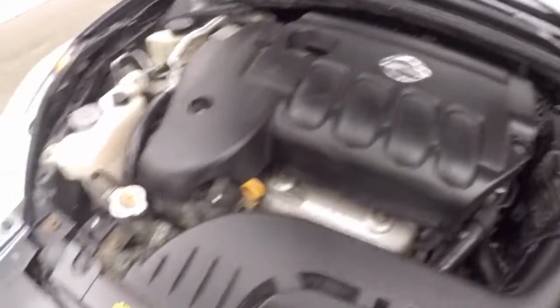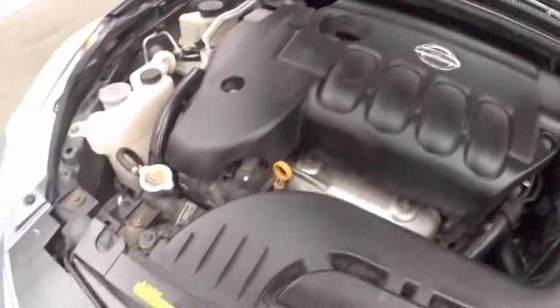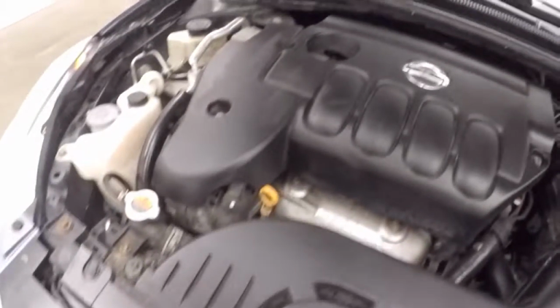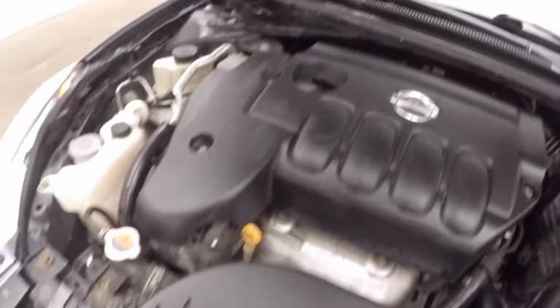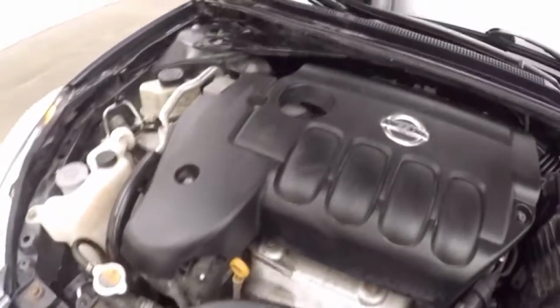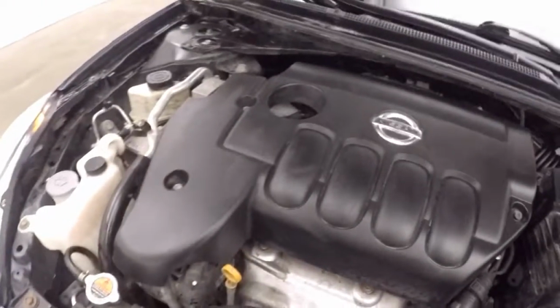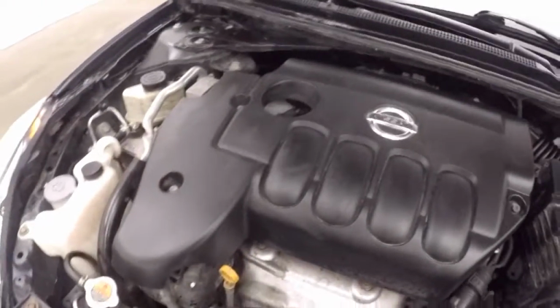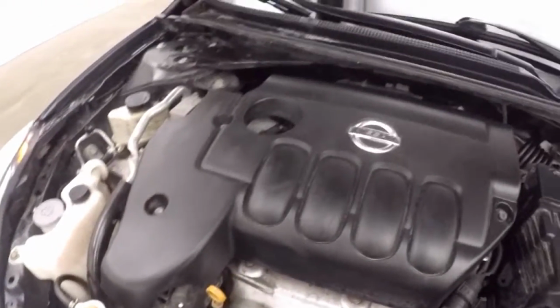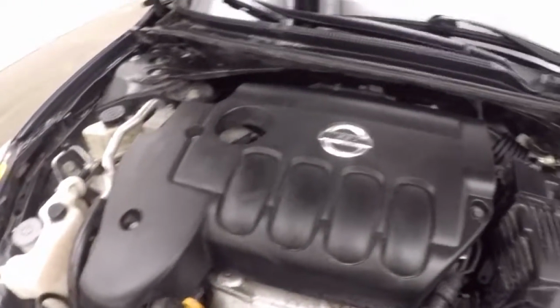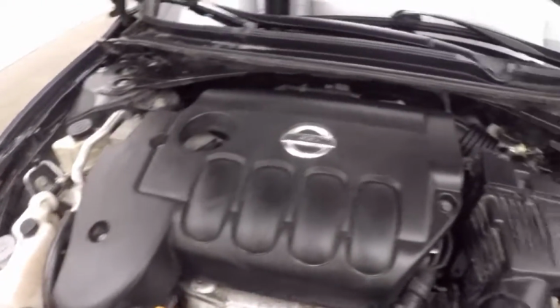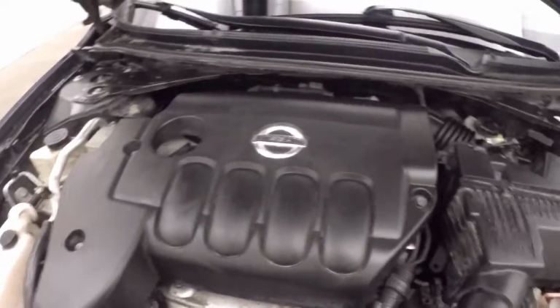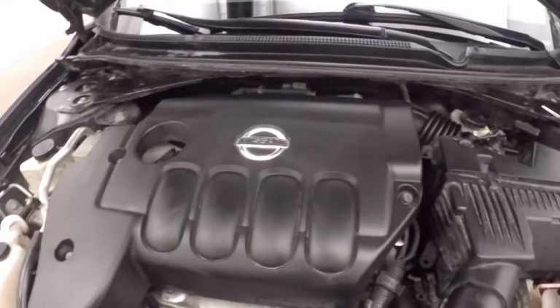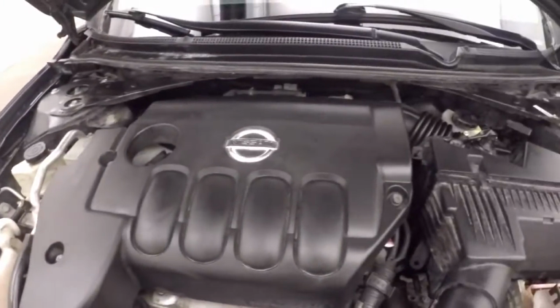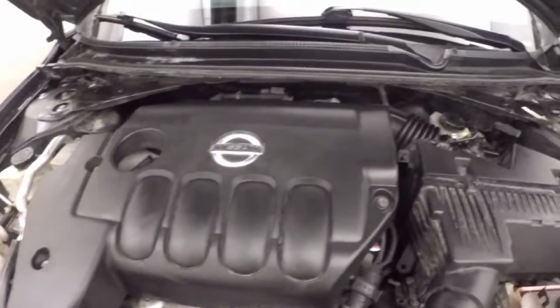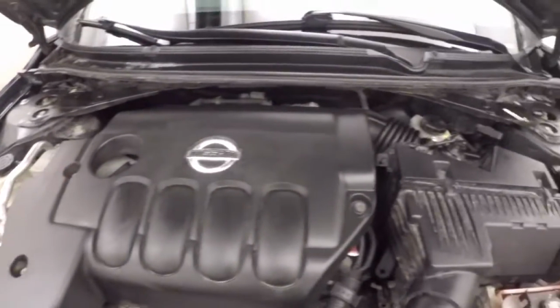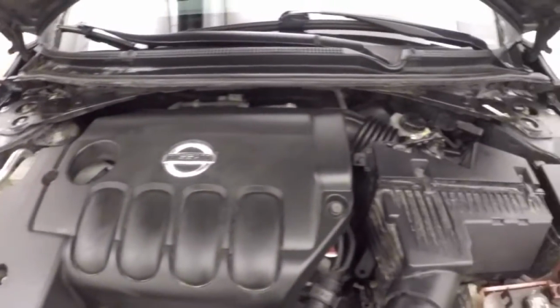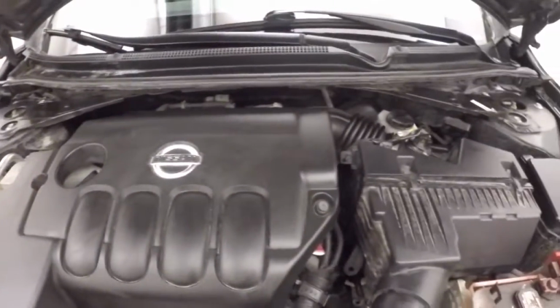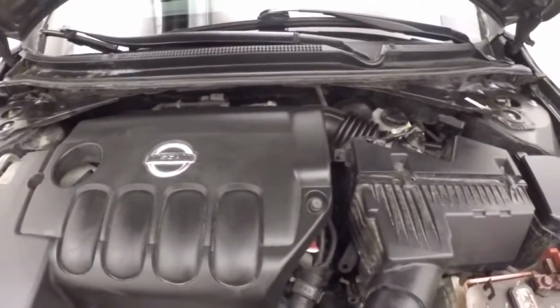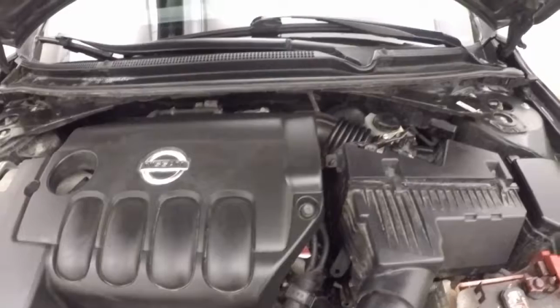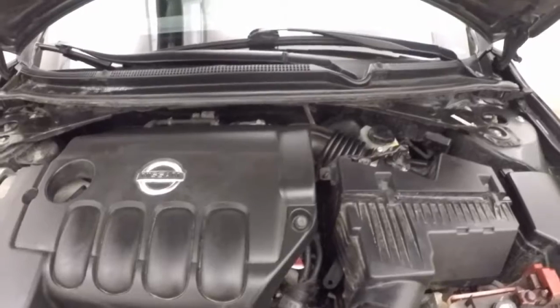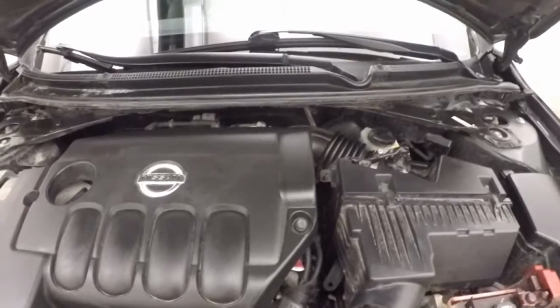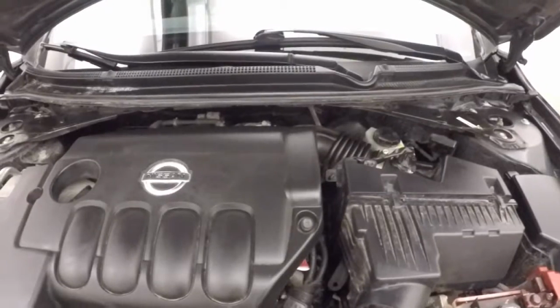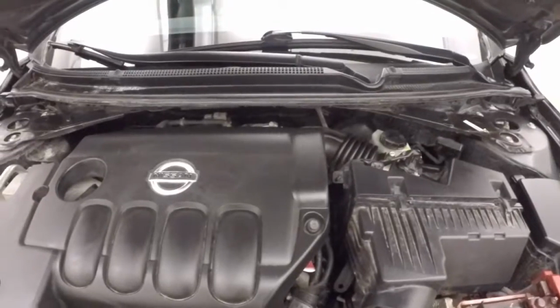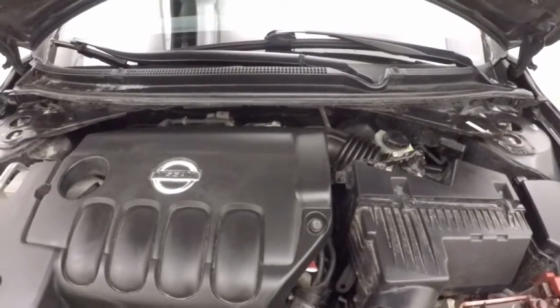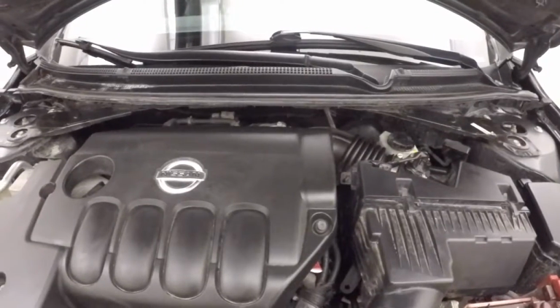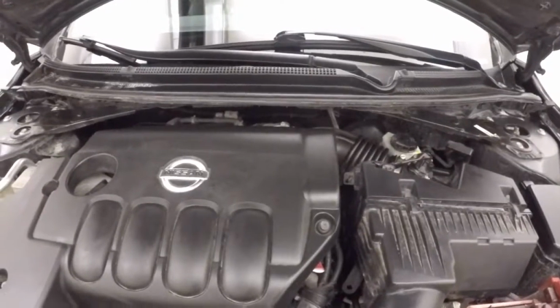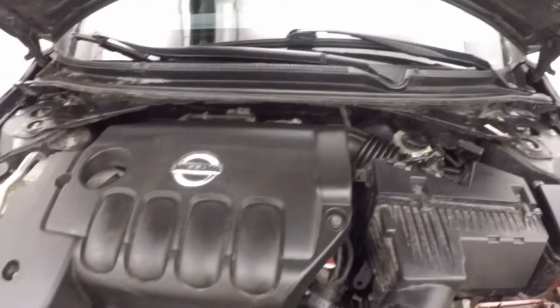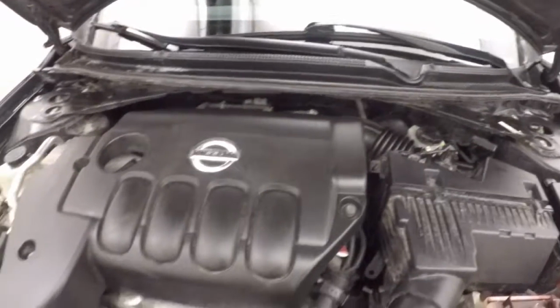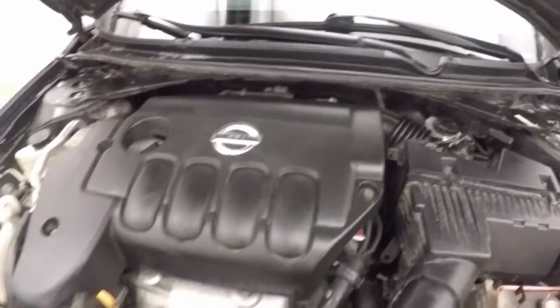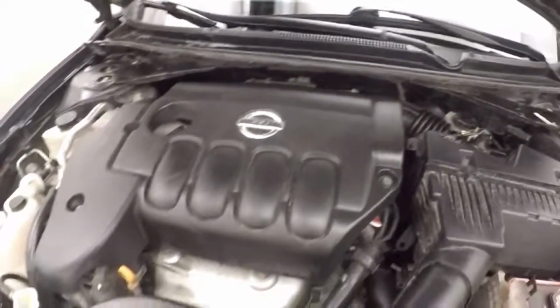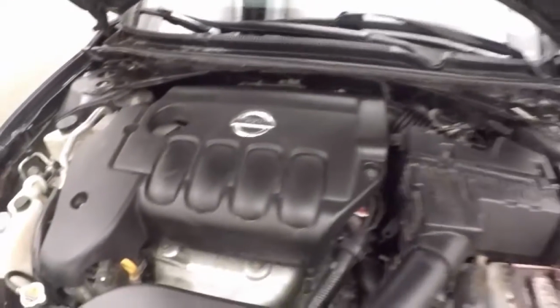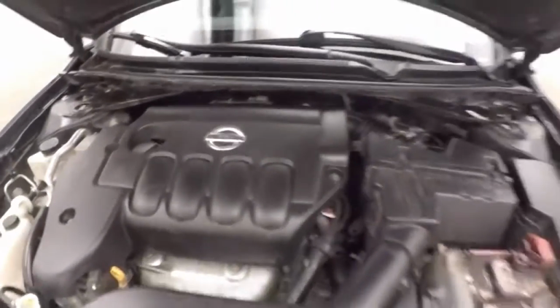The engine runs nice and smooth. There's plenty of fuel, plenty of power. Great on gas for a Nissan.